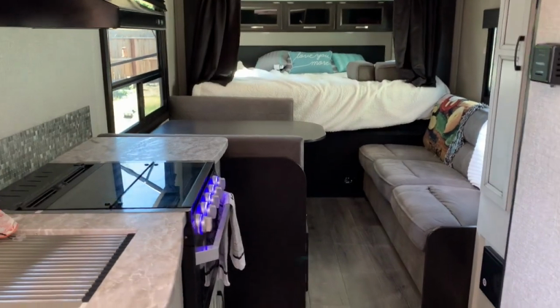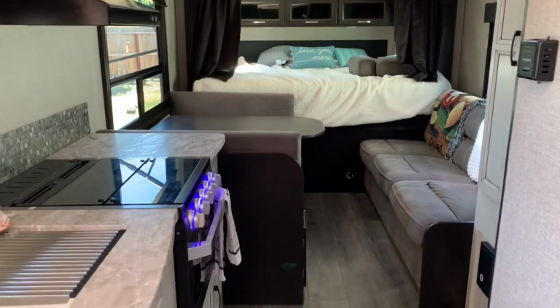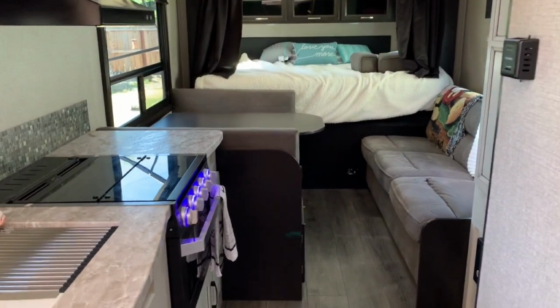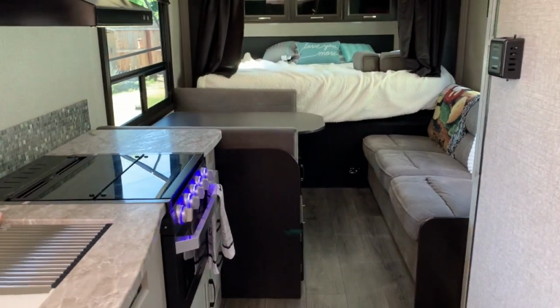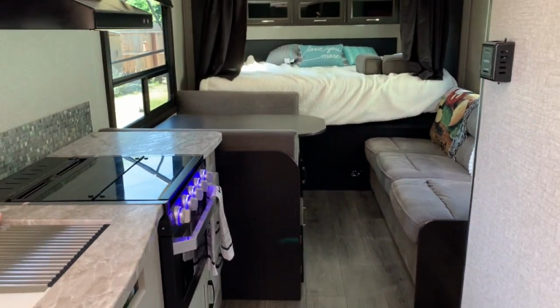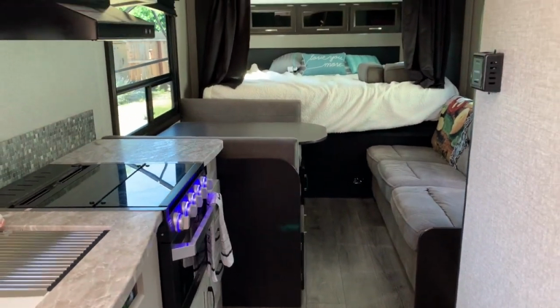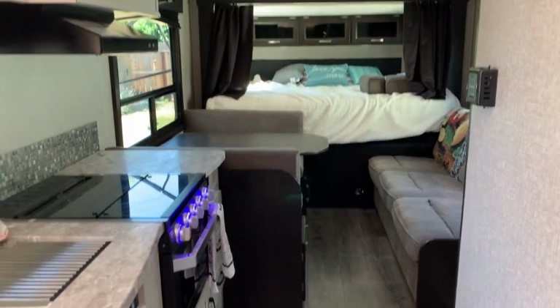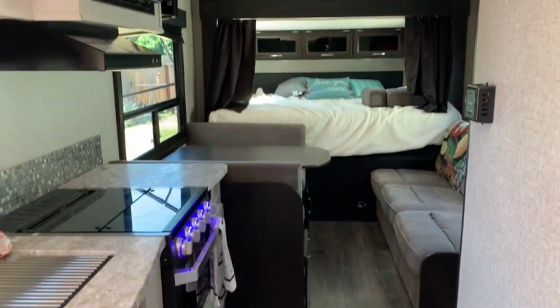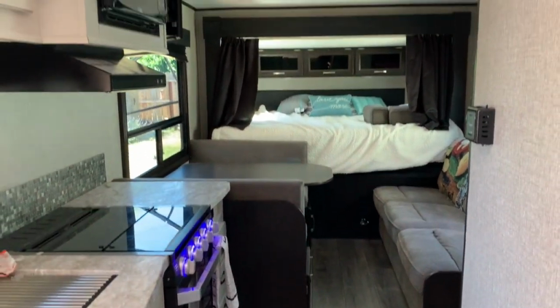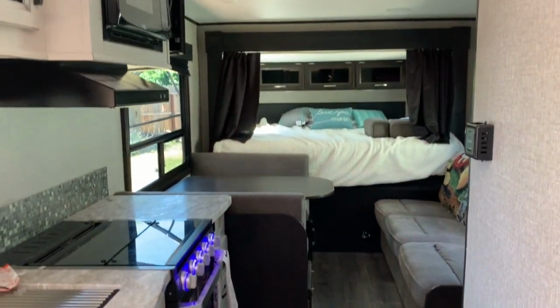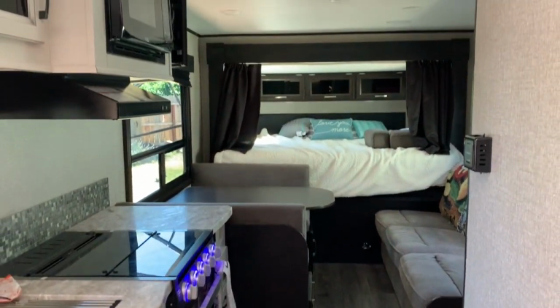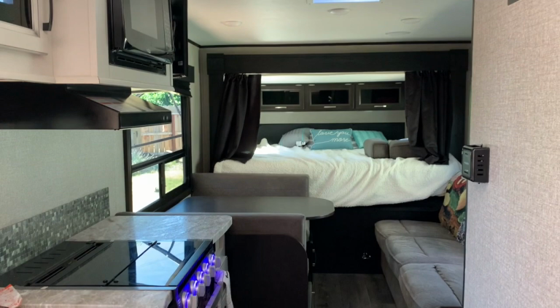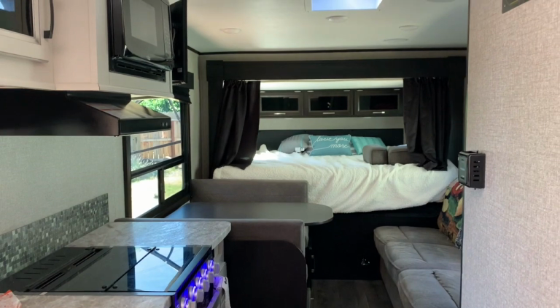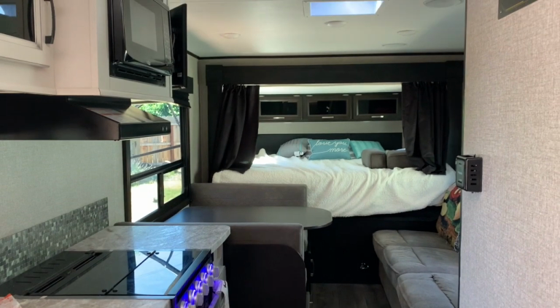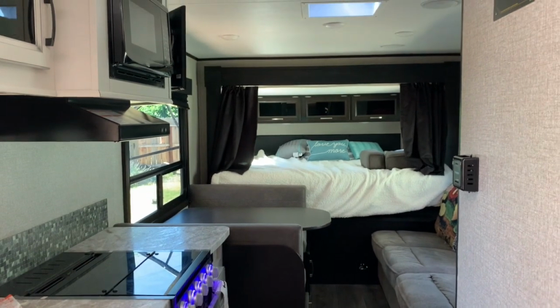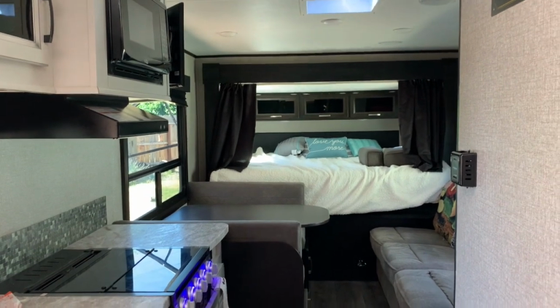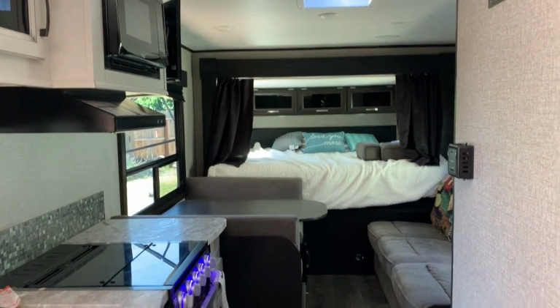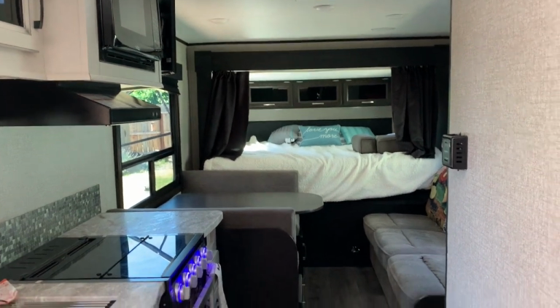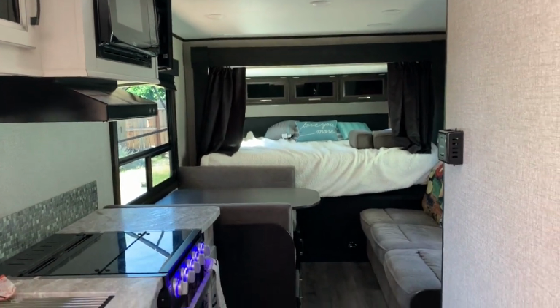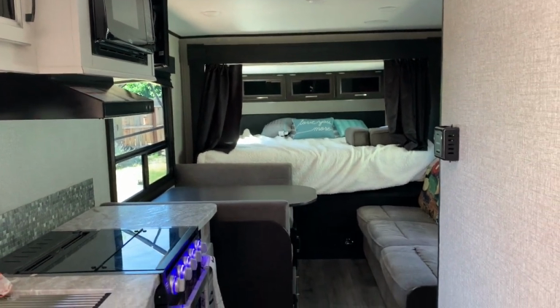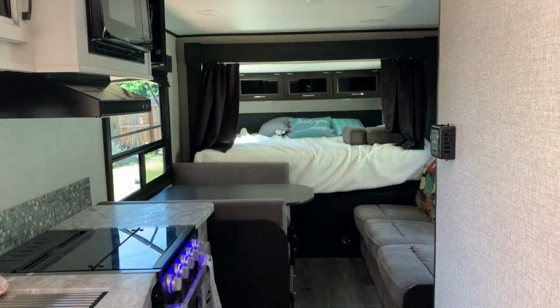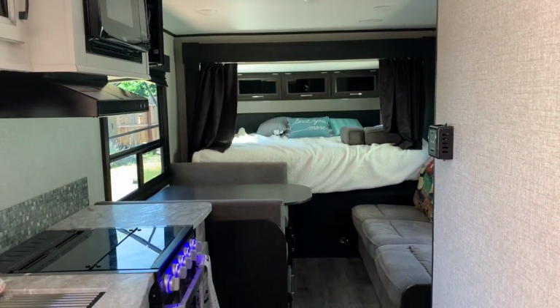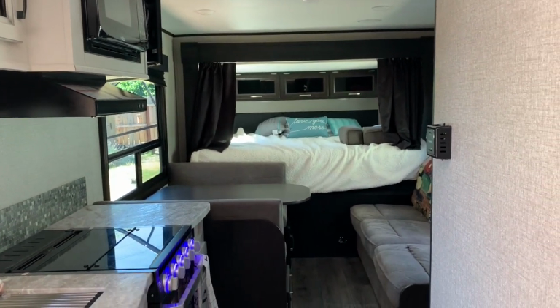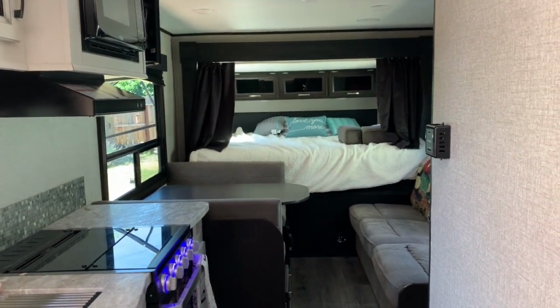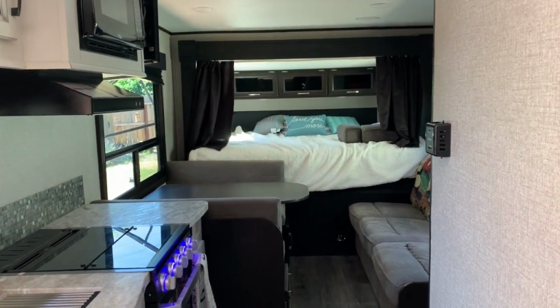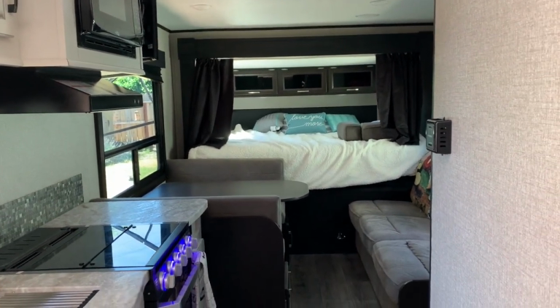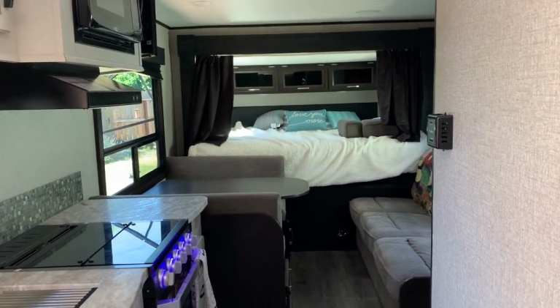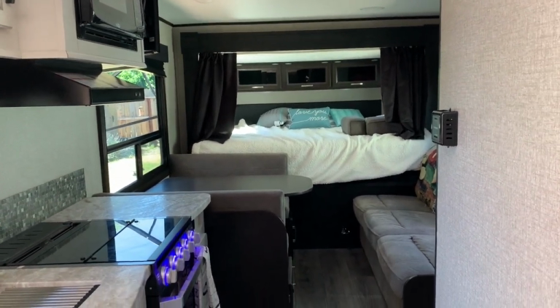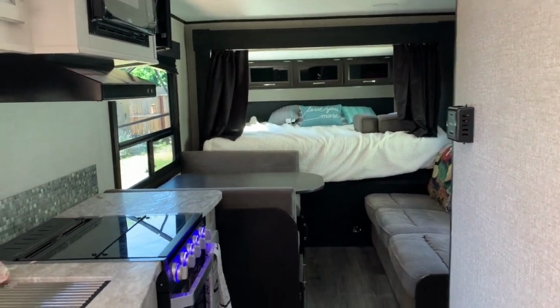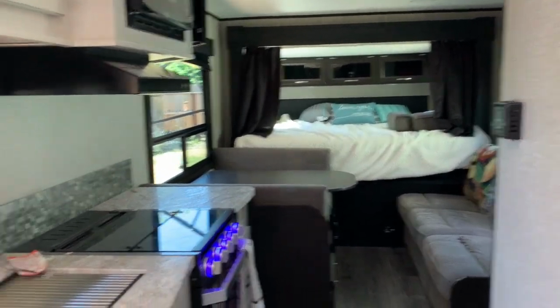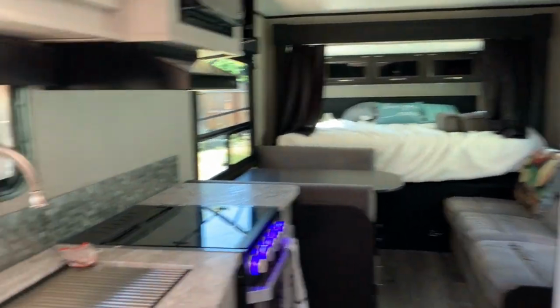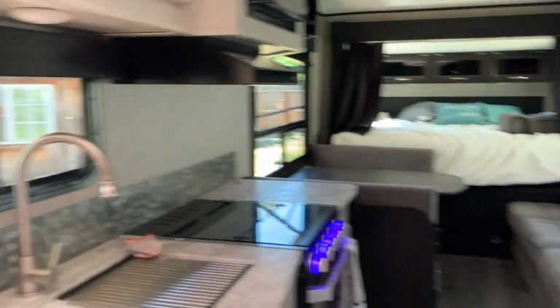Last look — that's the interior of the Jayco Jay Feather X213.